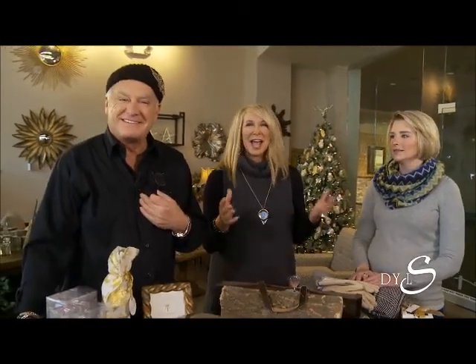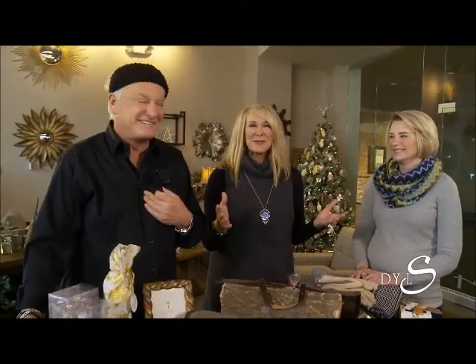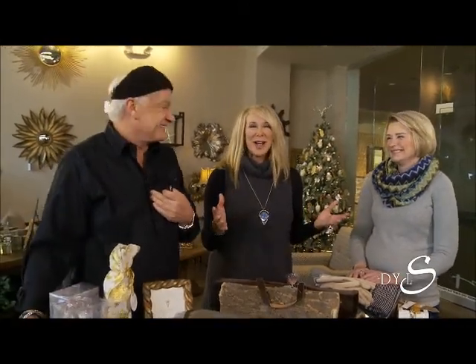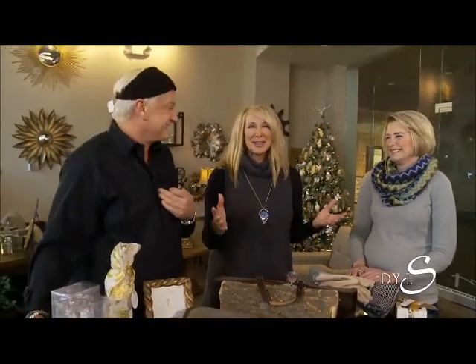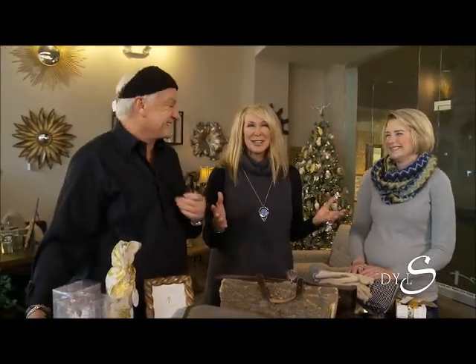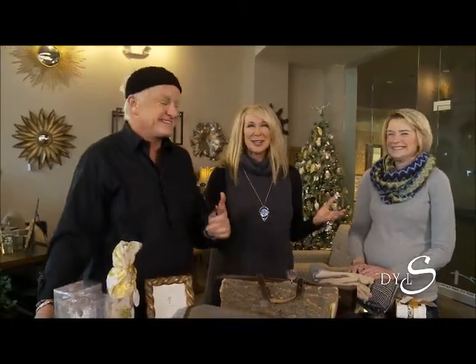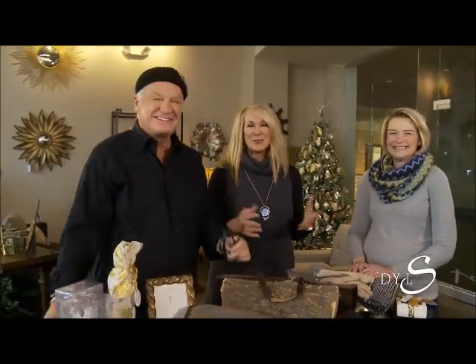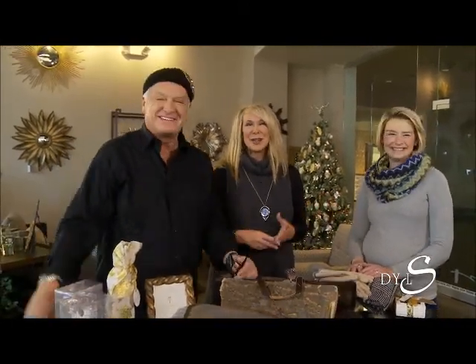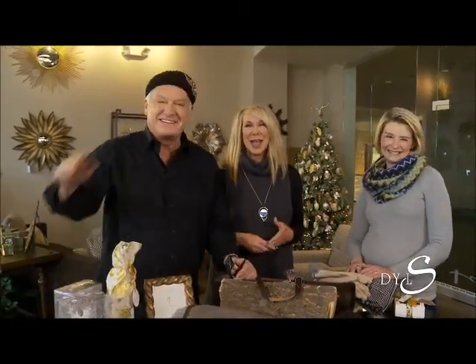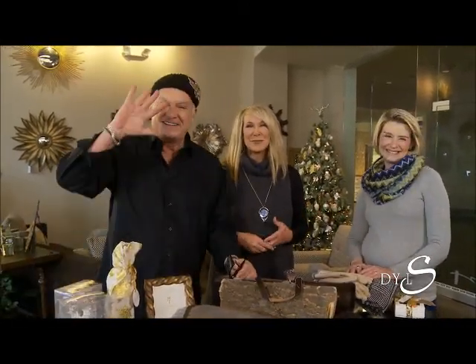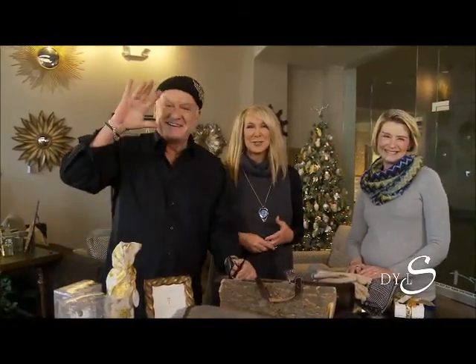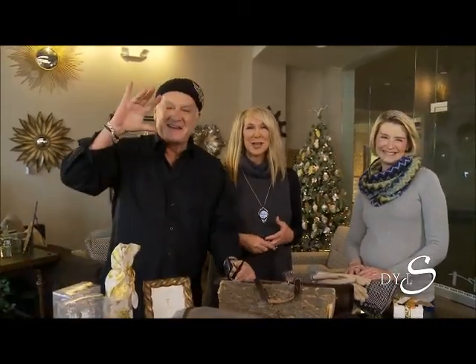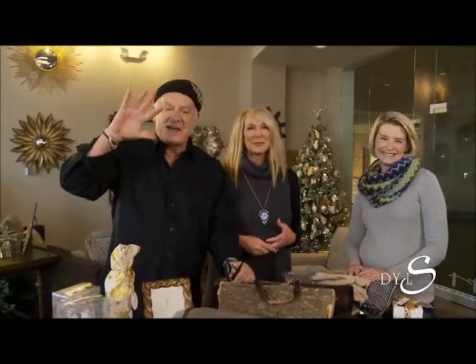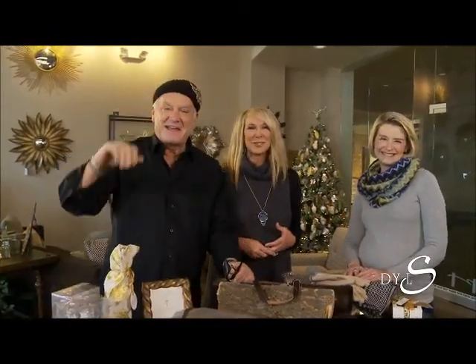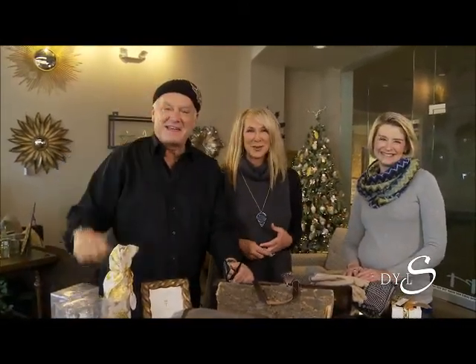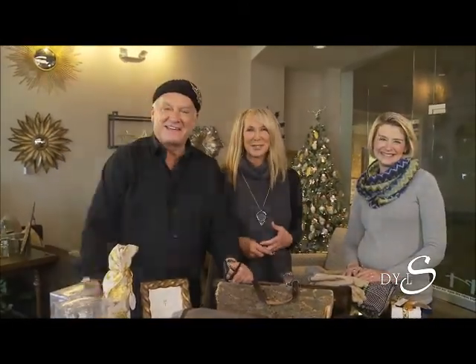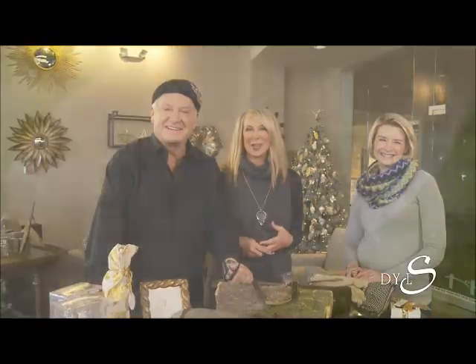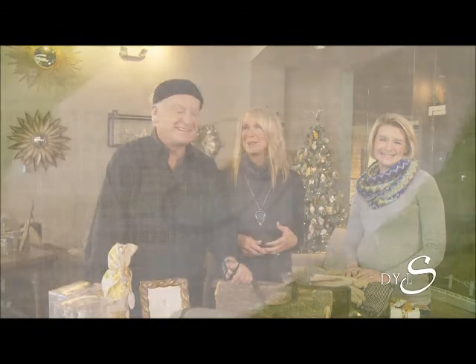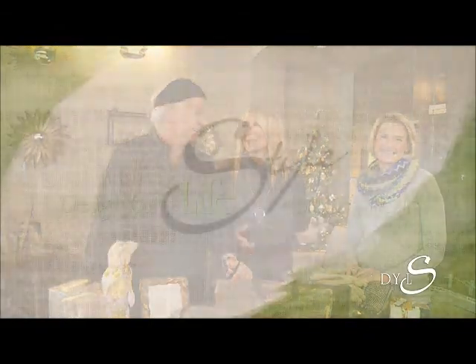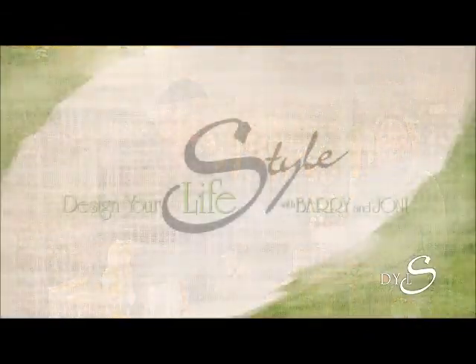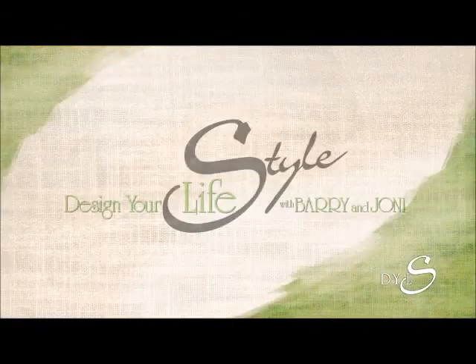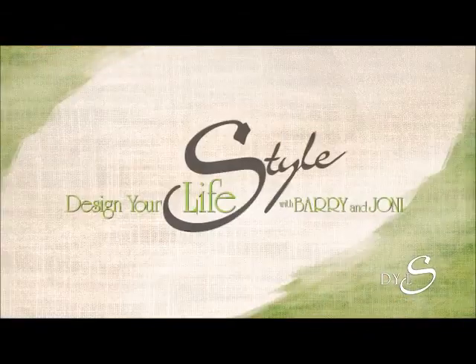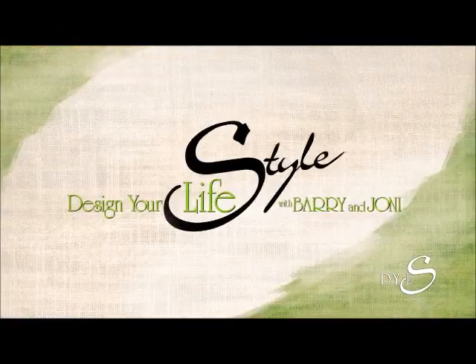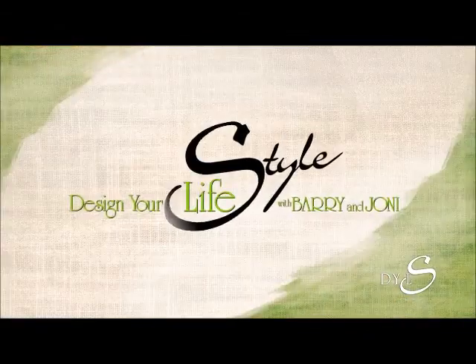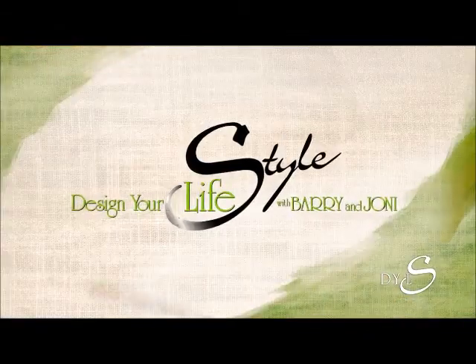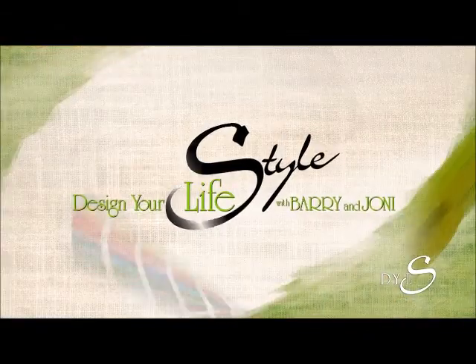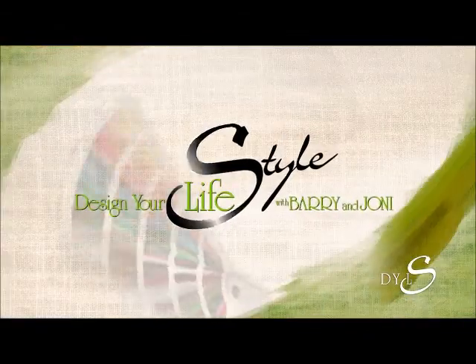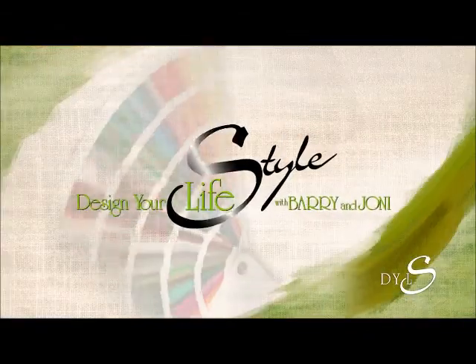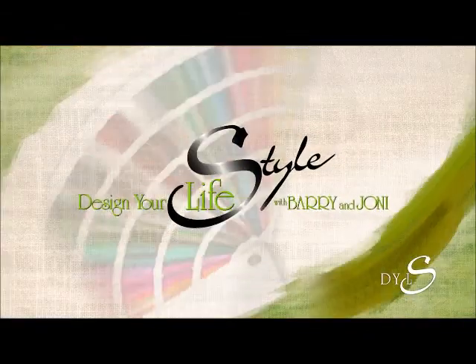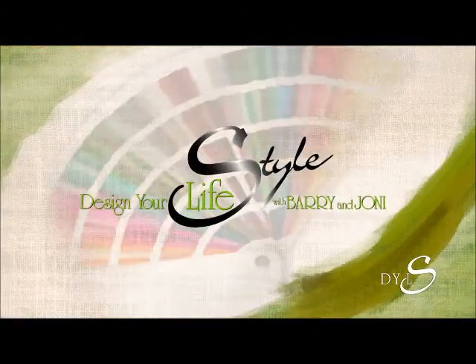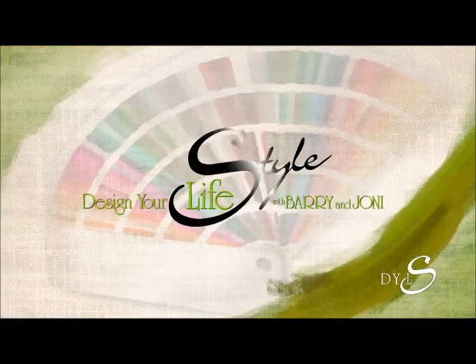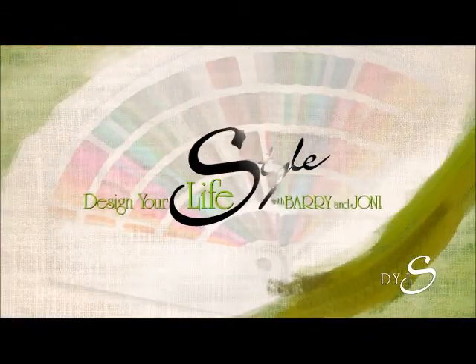Happy holidays, everyone. Happy shopping. We'll see you next time on Design Your Life — Style with Barry and Tony.